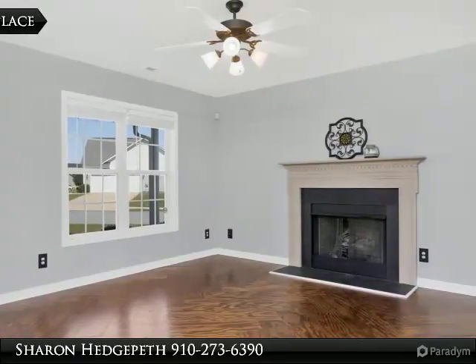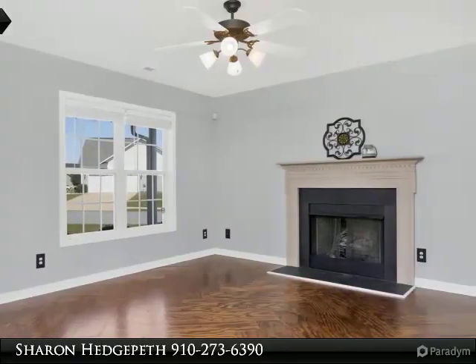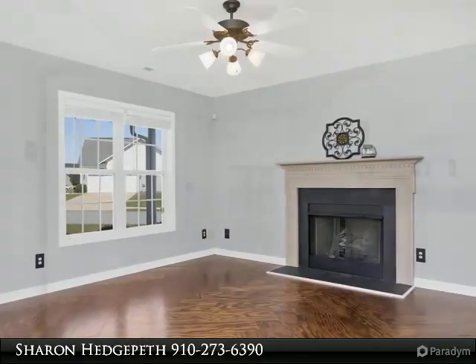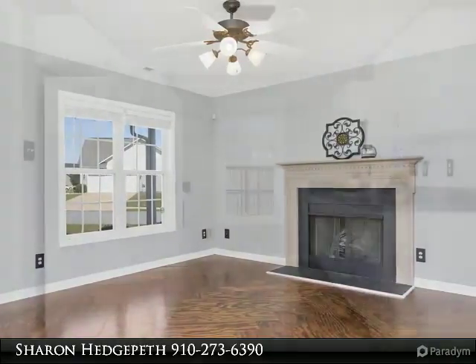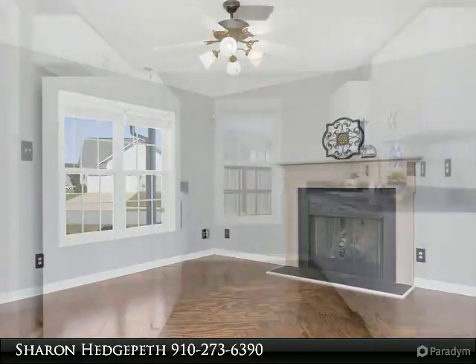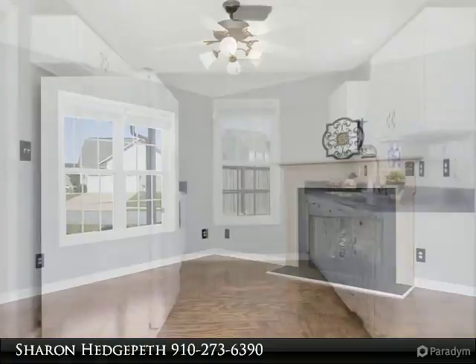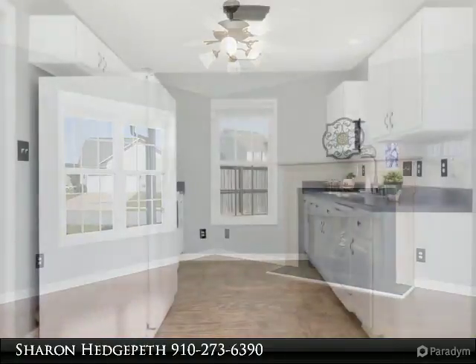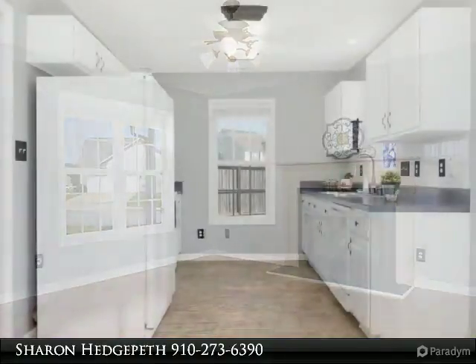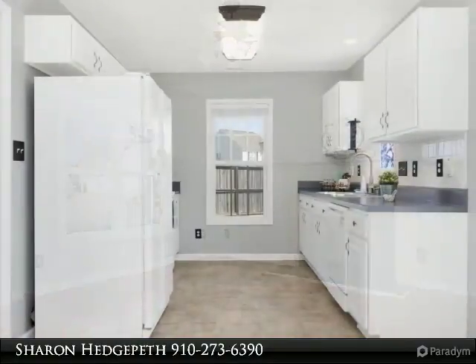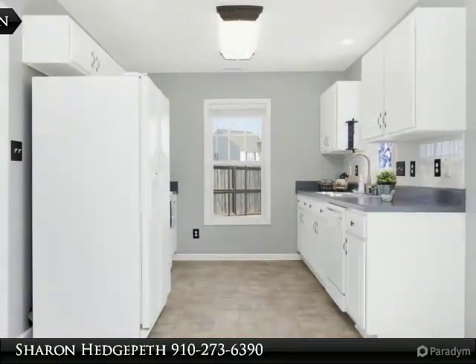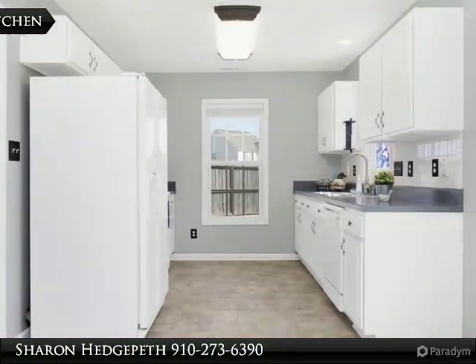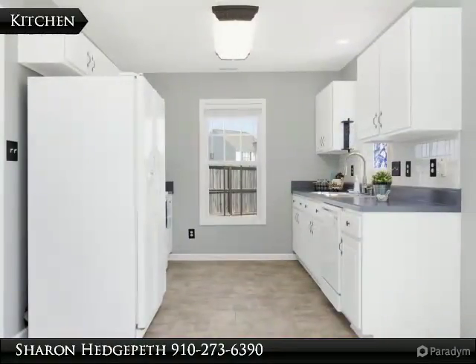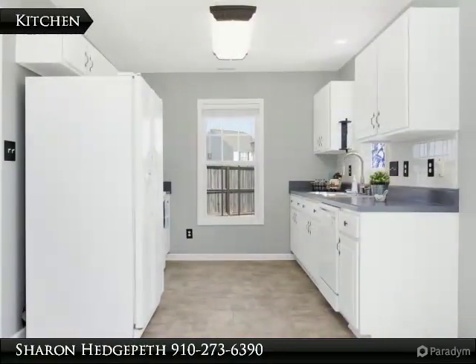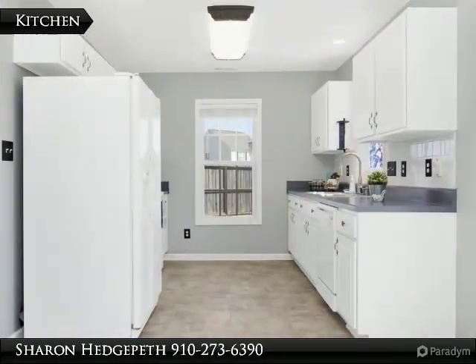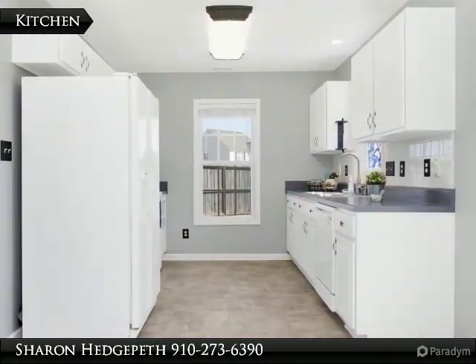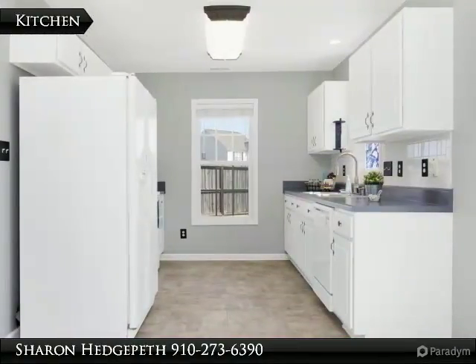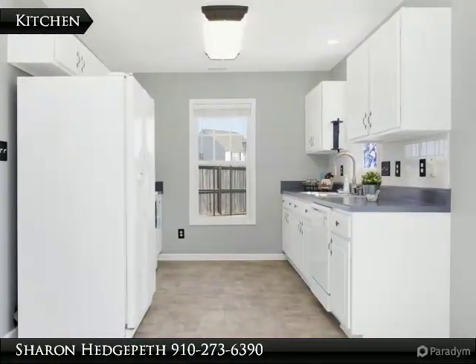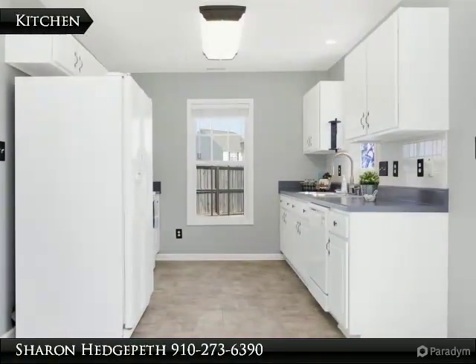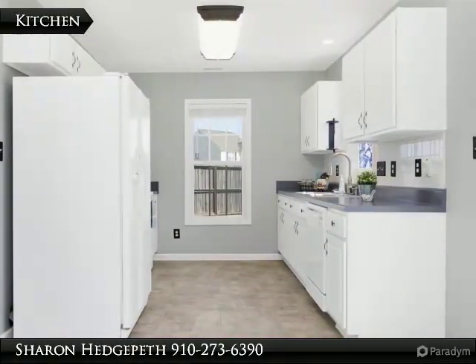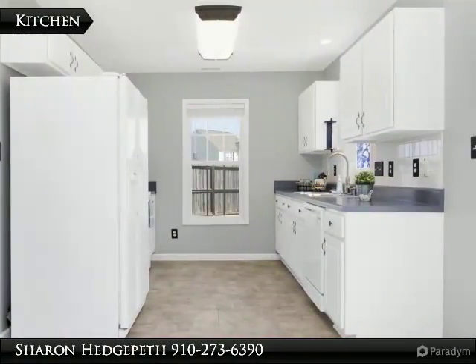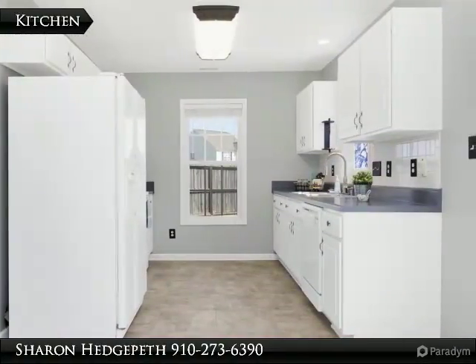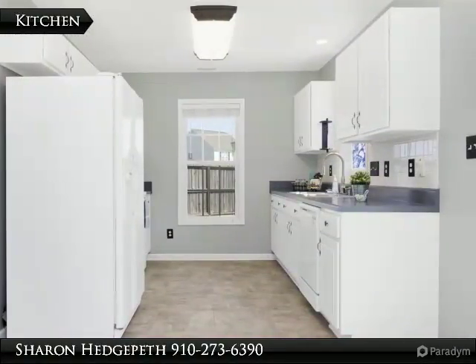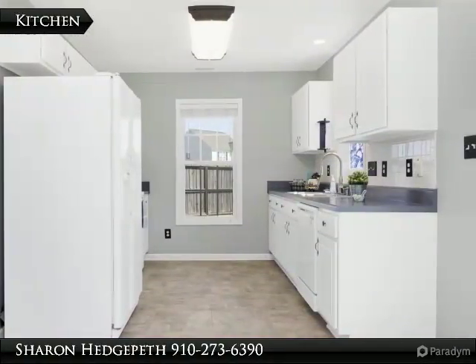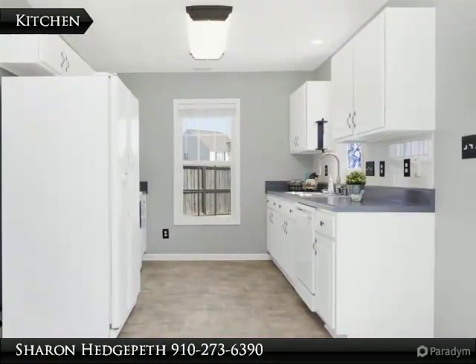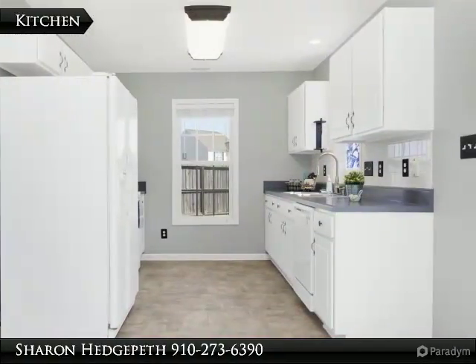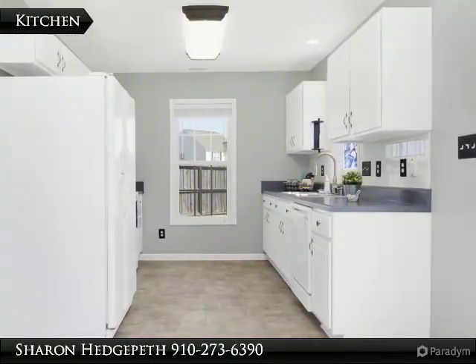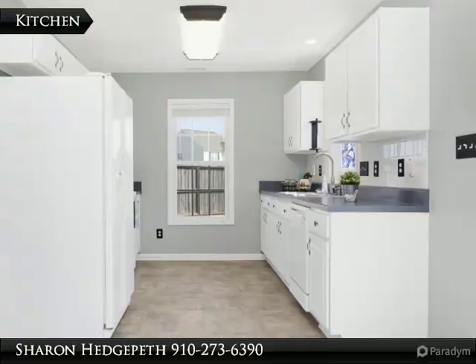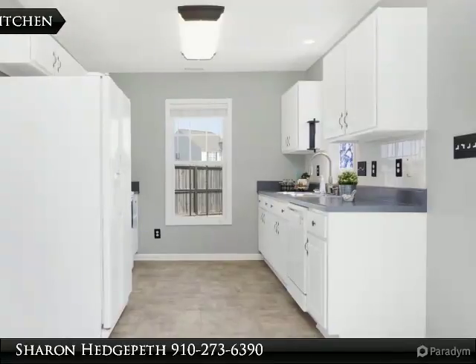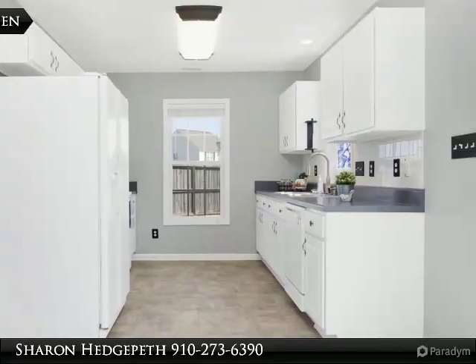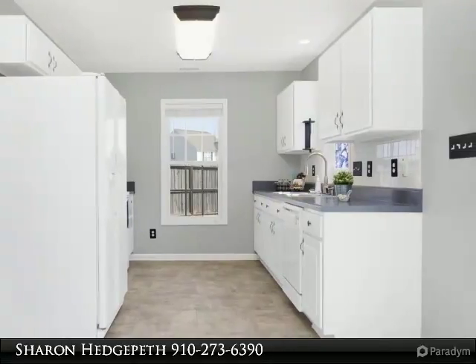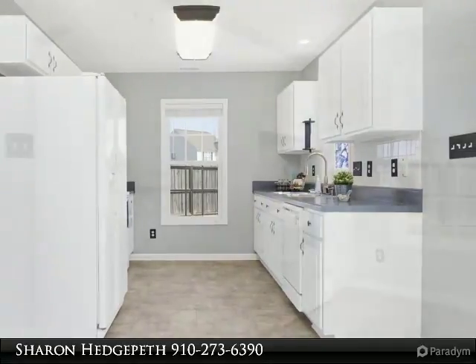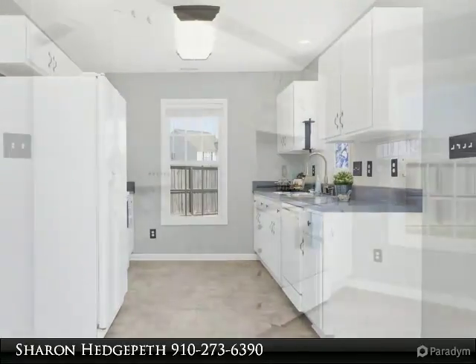Fully fenced backyard. Patio and fire pit area perfect to spend family time. Oversized double garage.